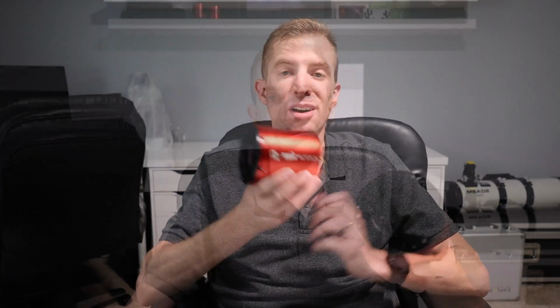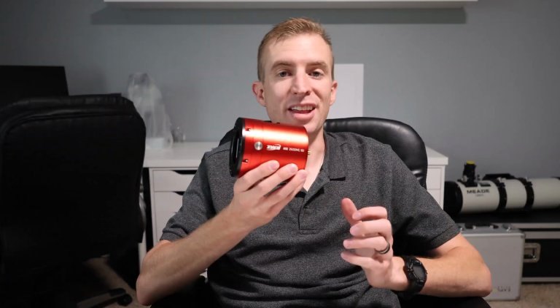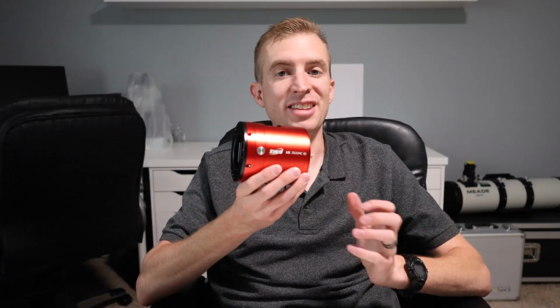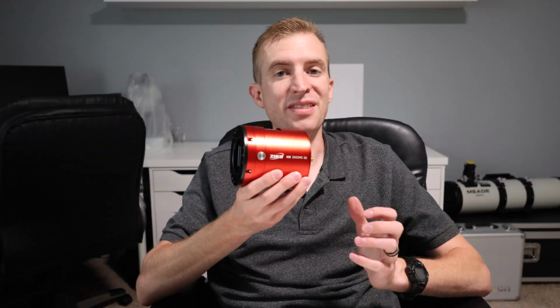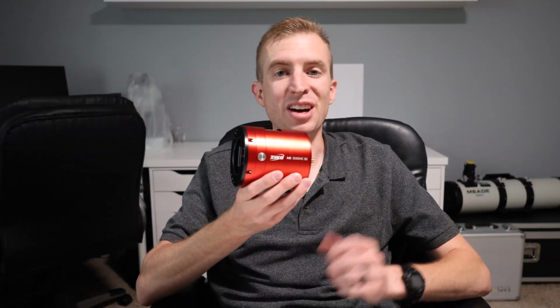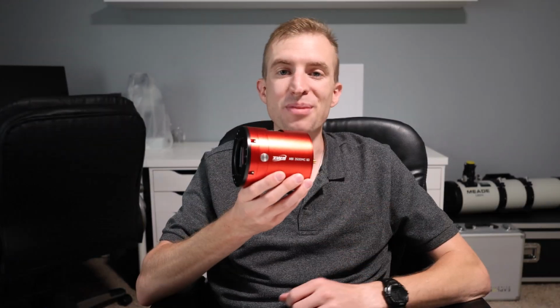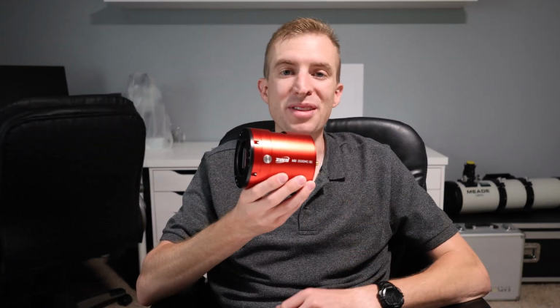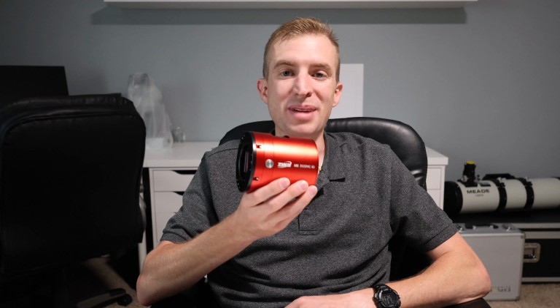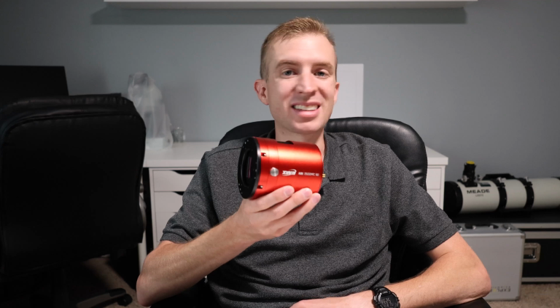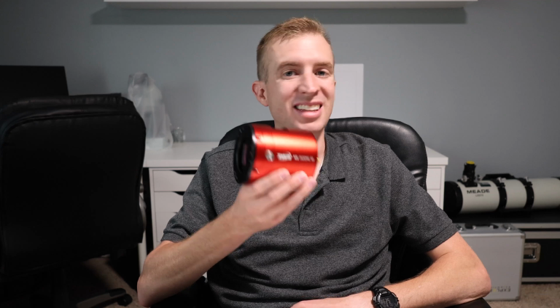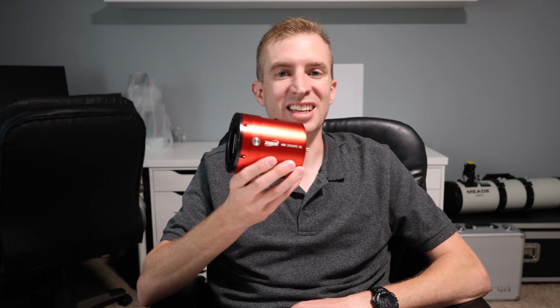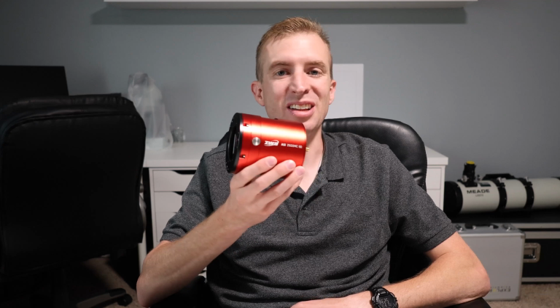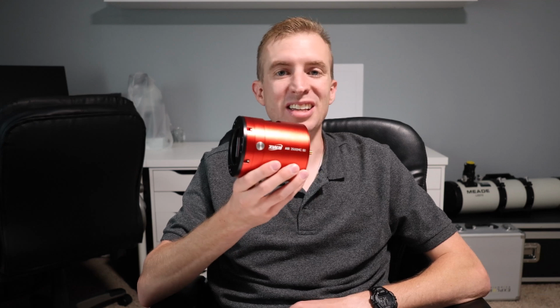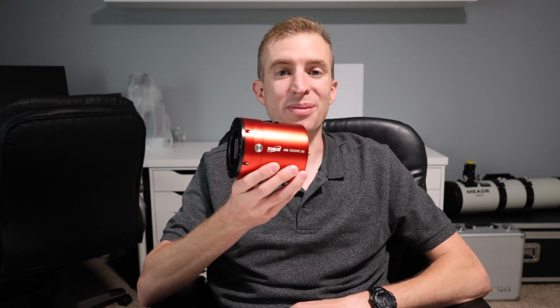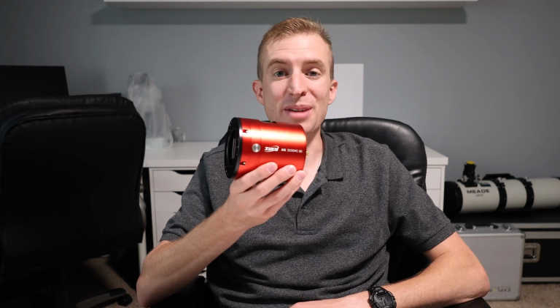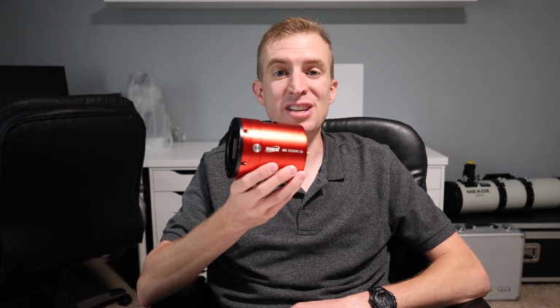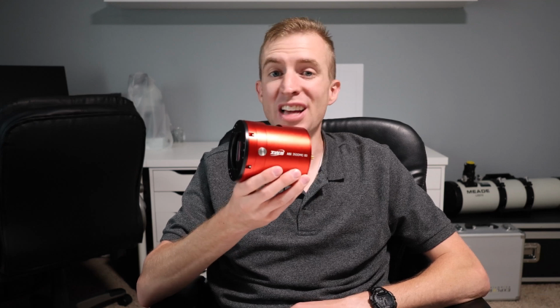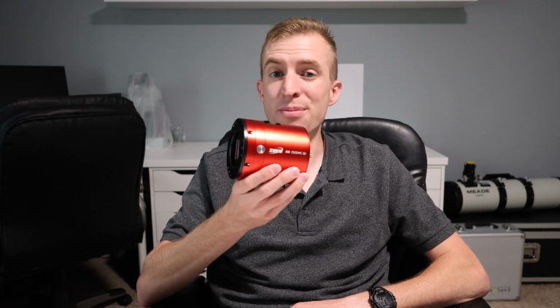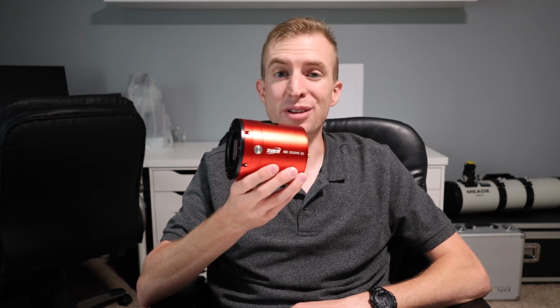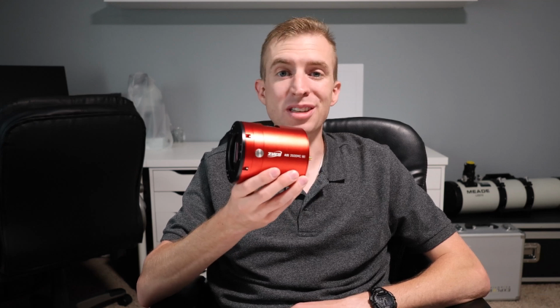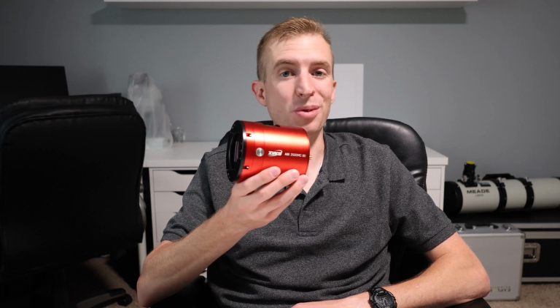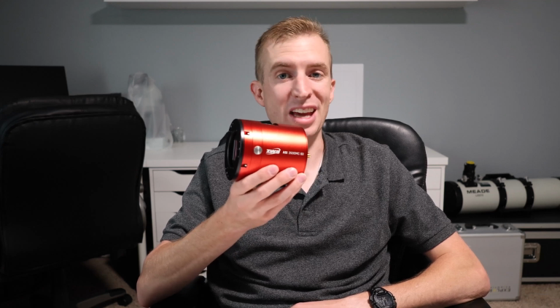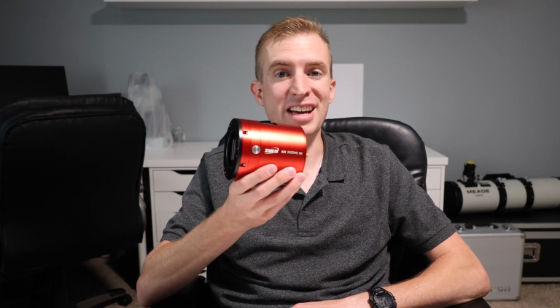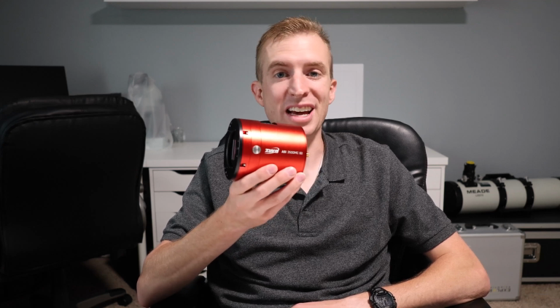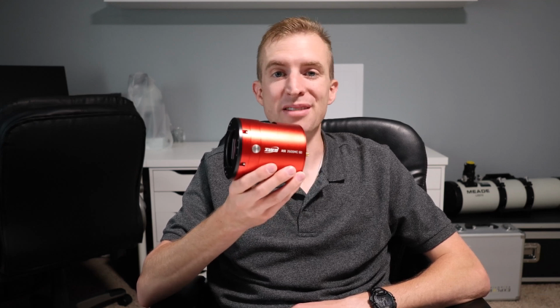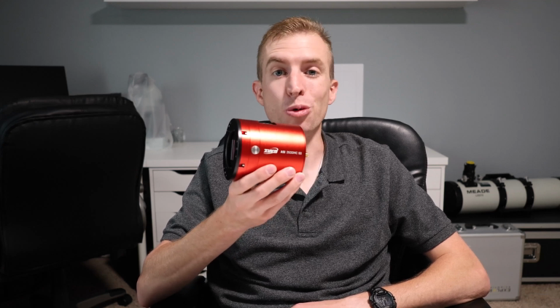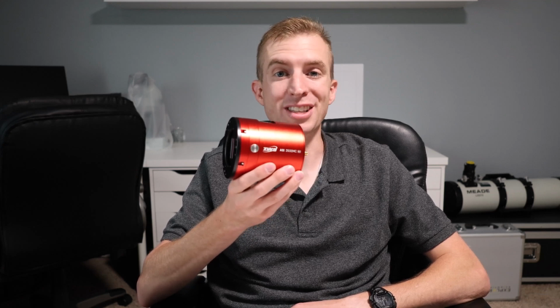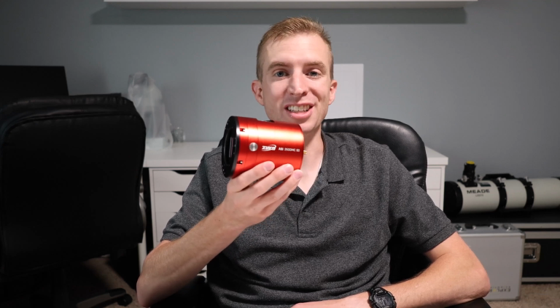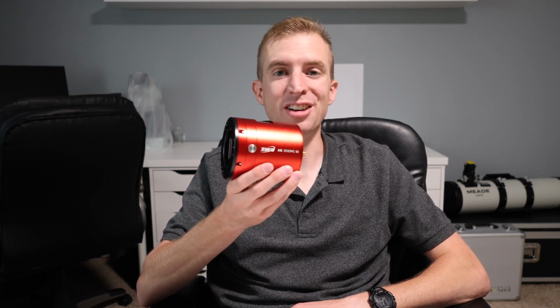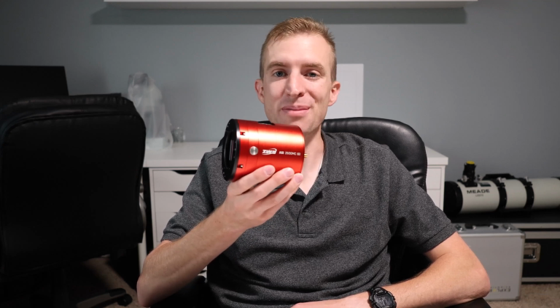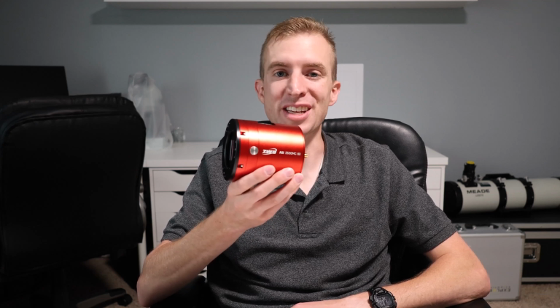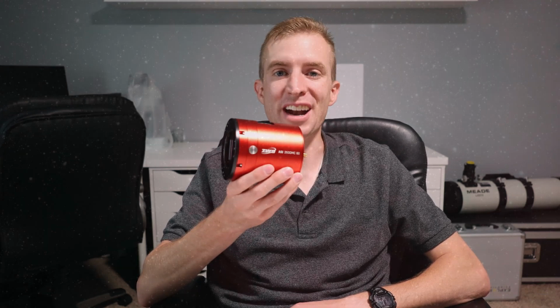Alright, that's enough talking about the specs. Let's take a look at some of the images I've produced with the ASI 2600MC AIR.